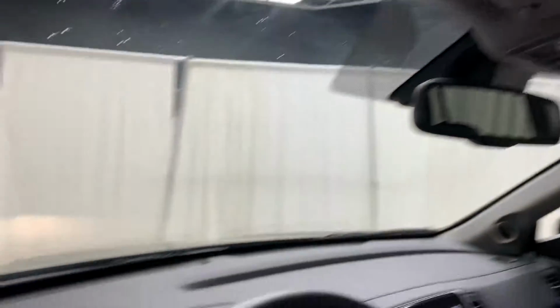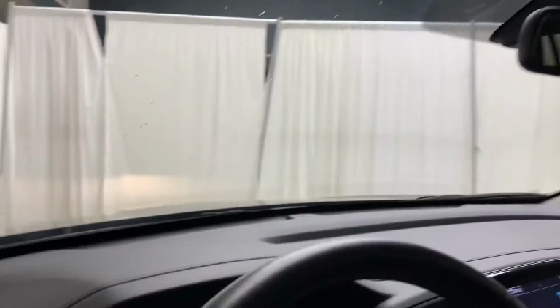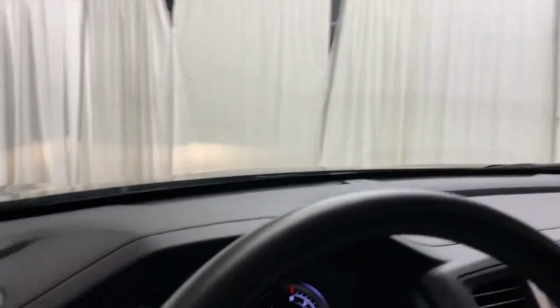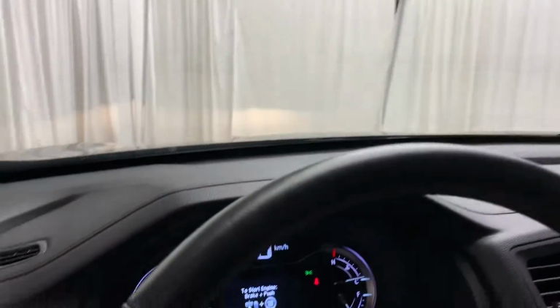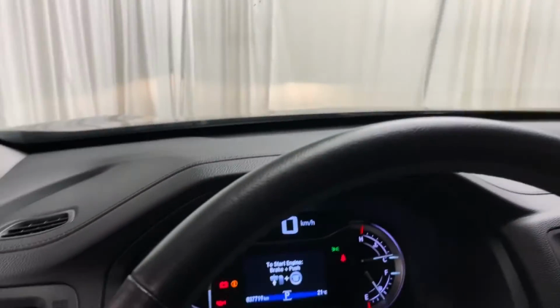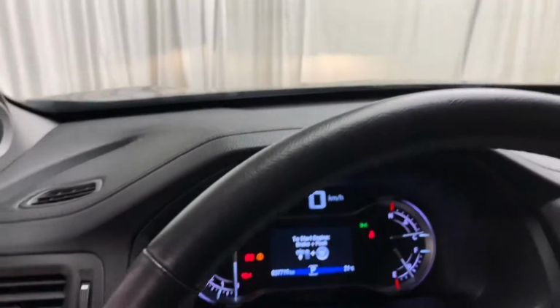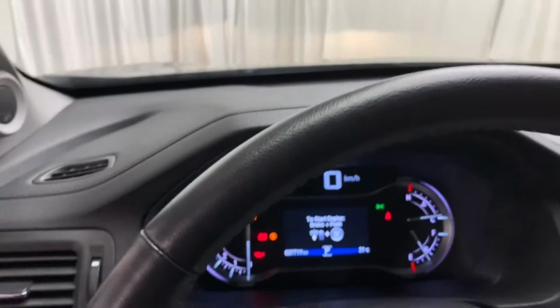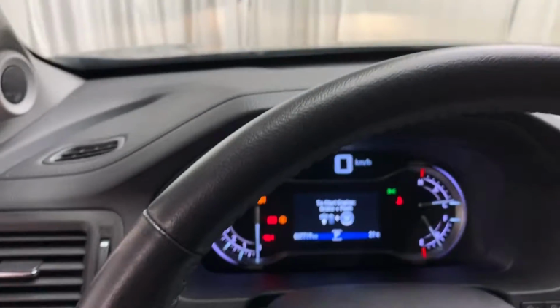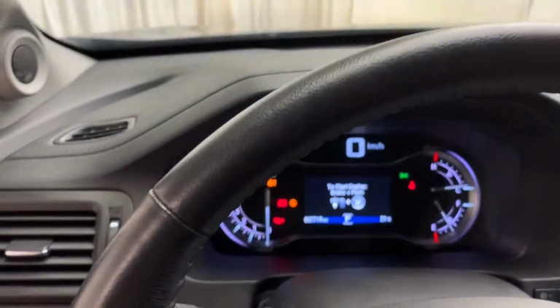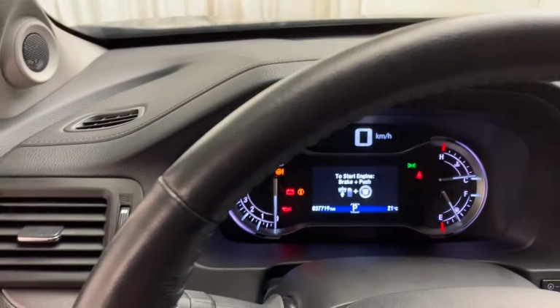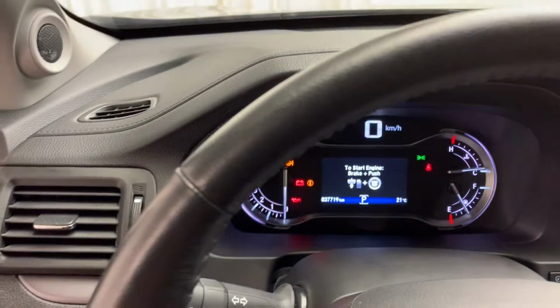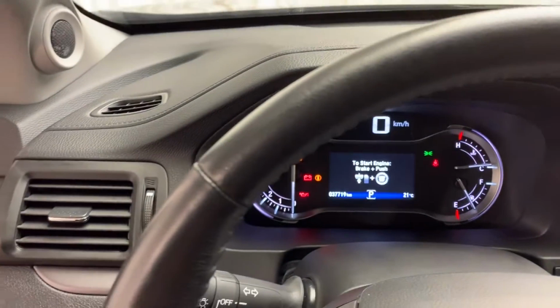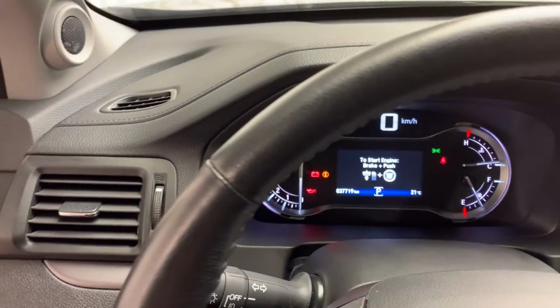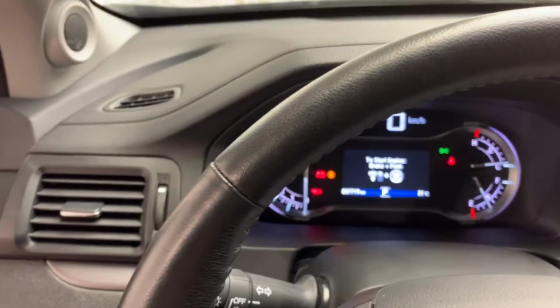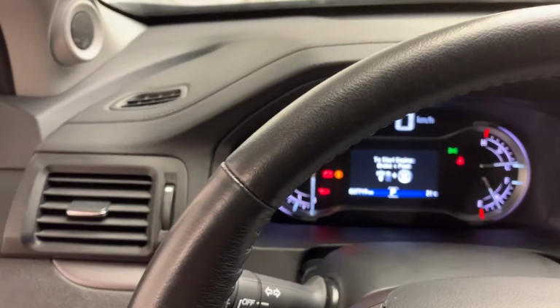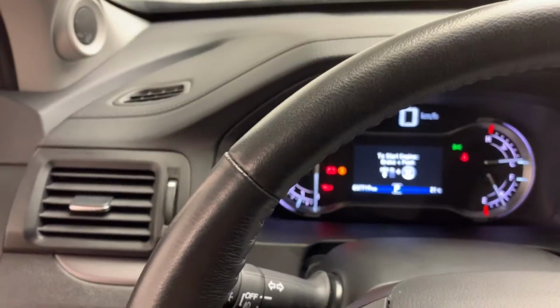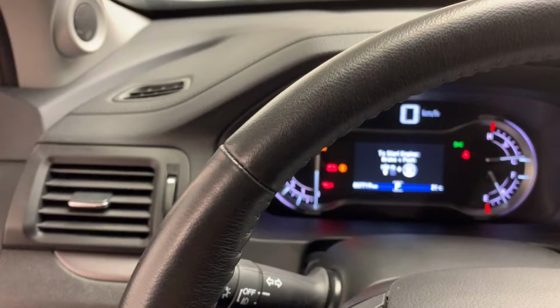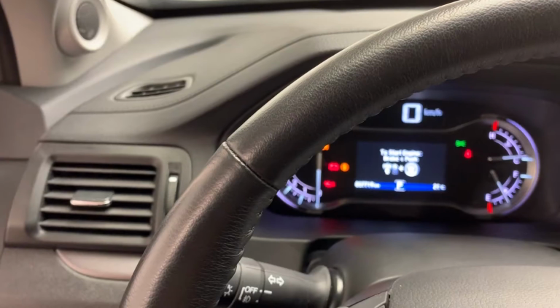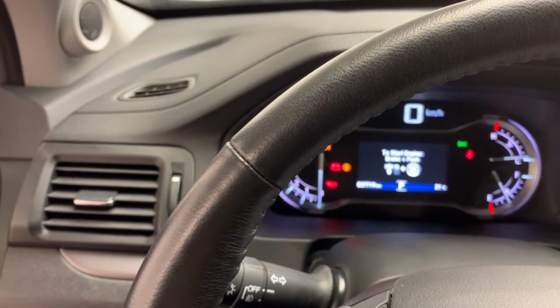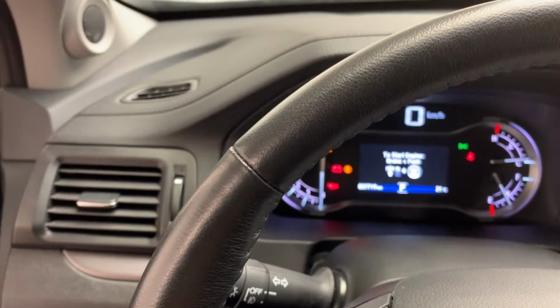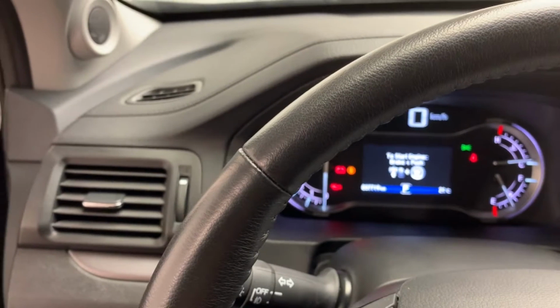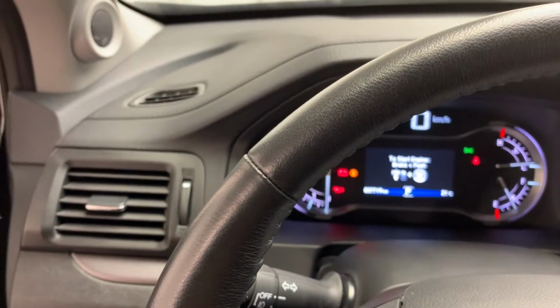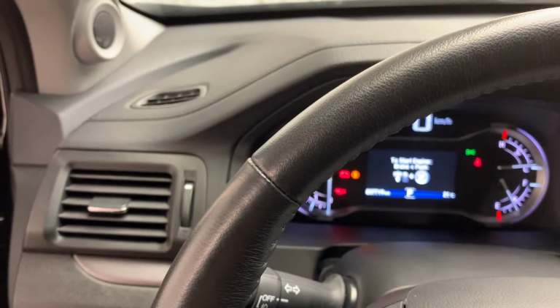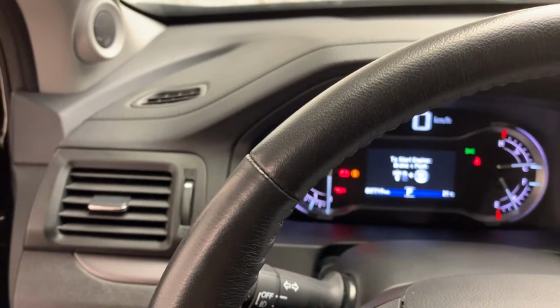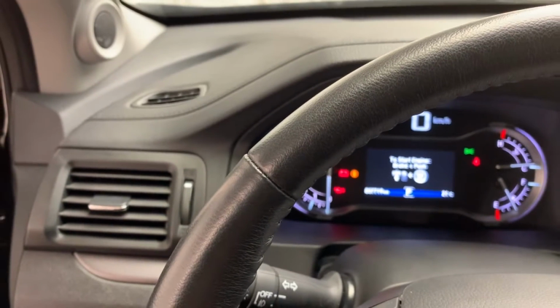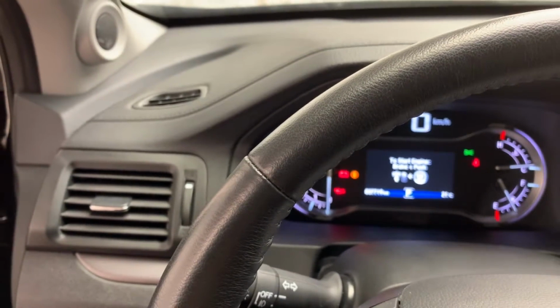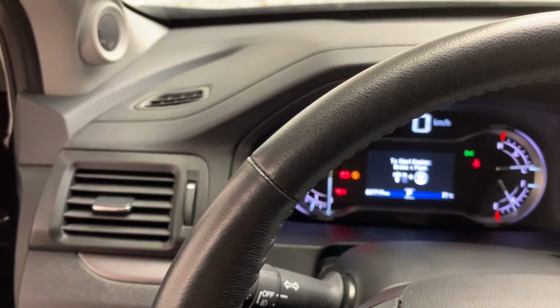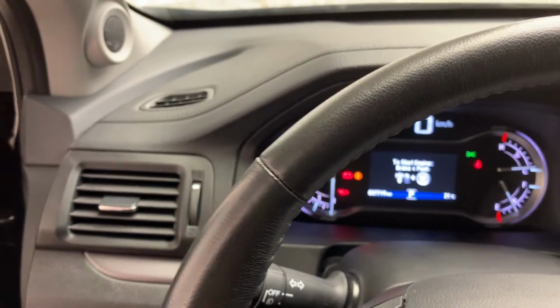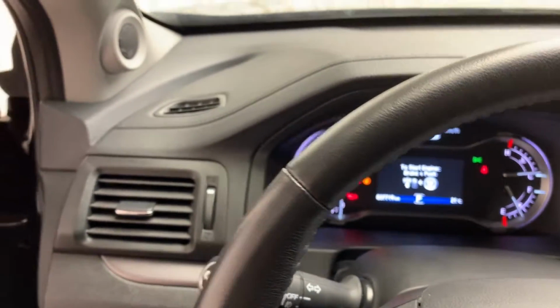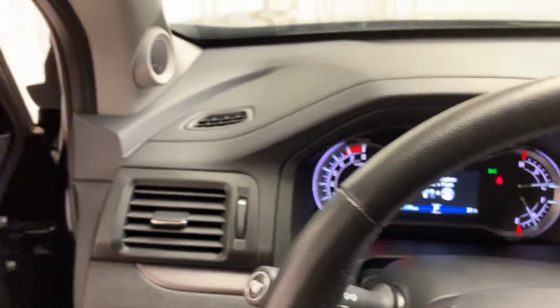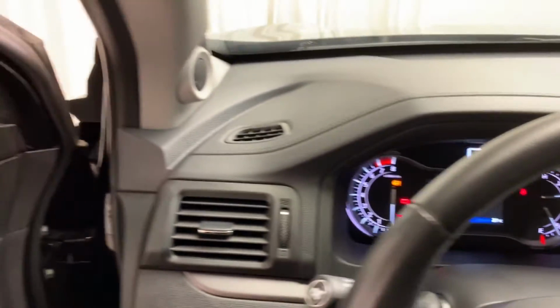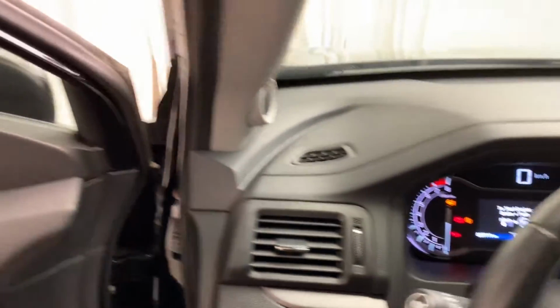As you can see, this vehicle has just 37,719 kilometers on it.